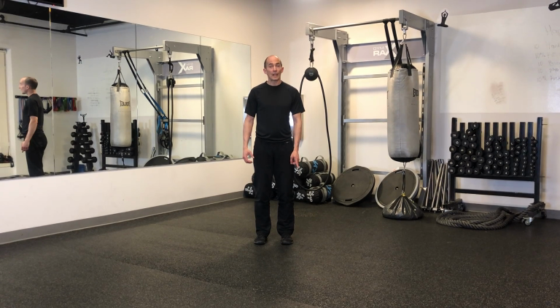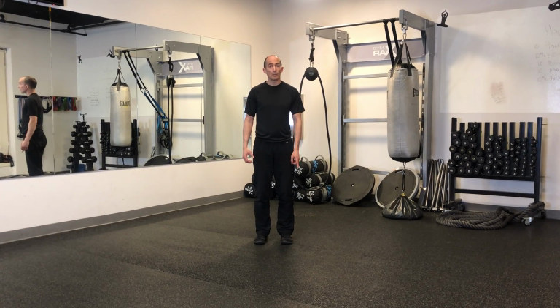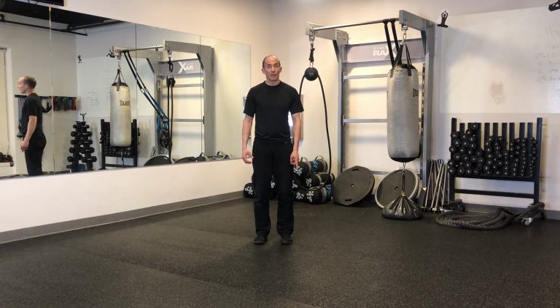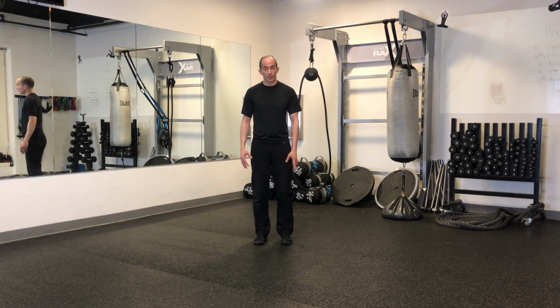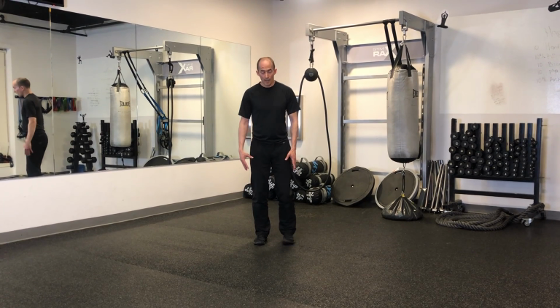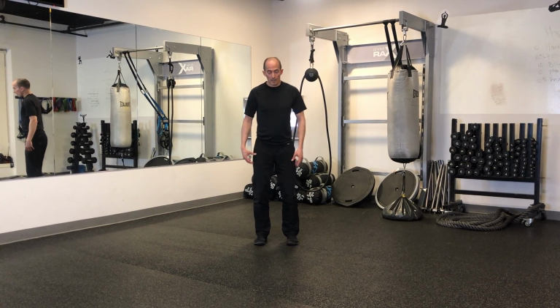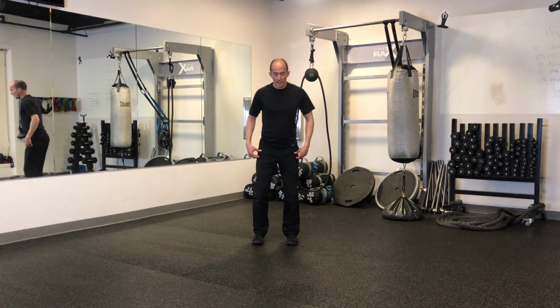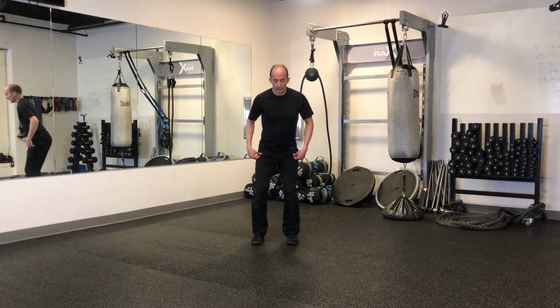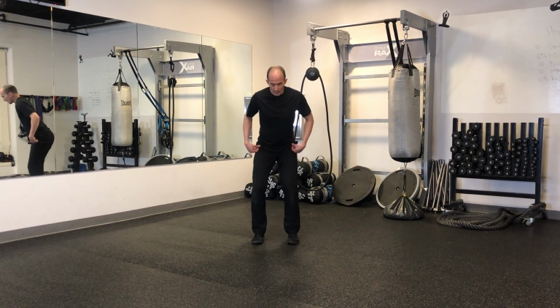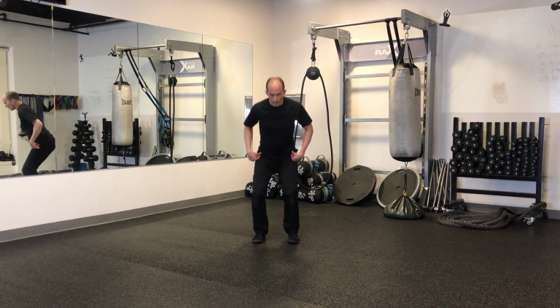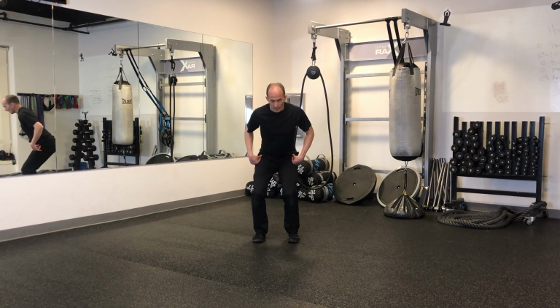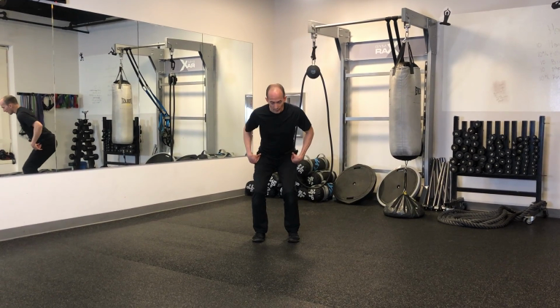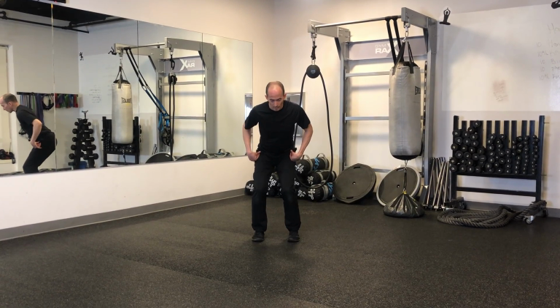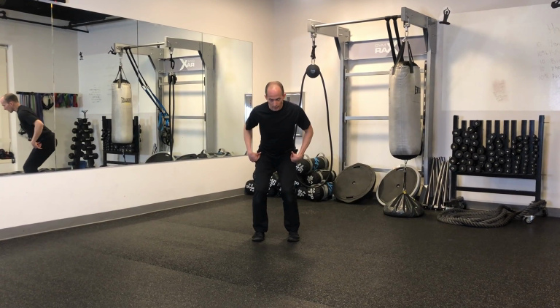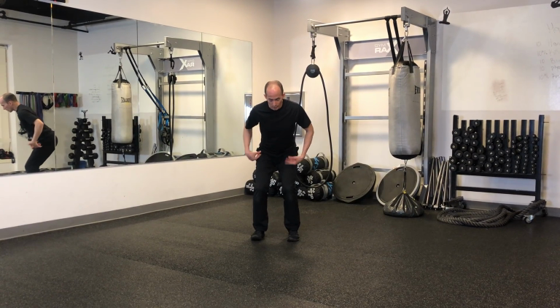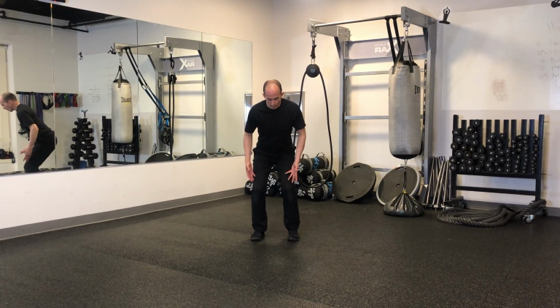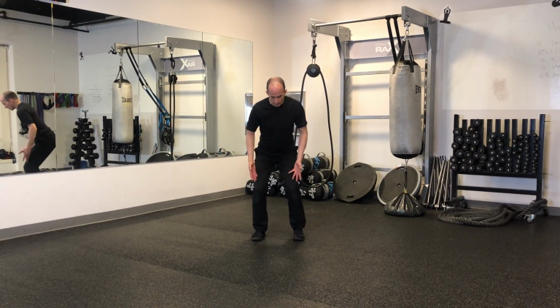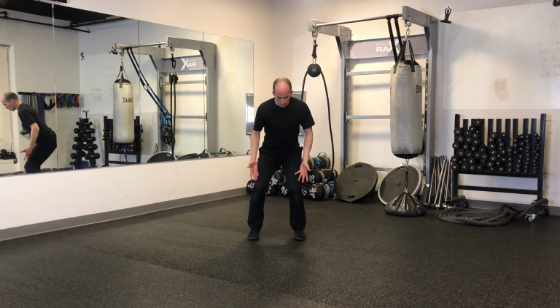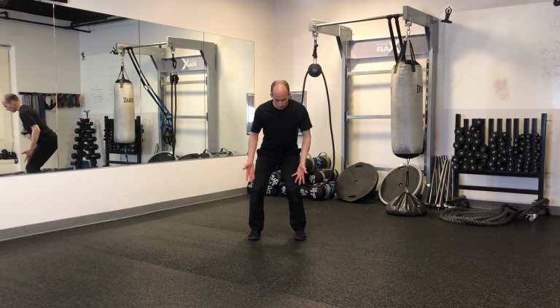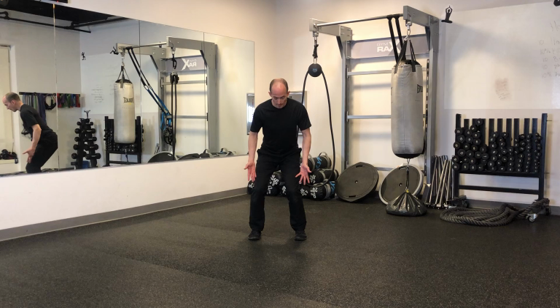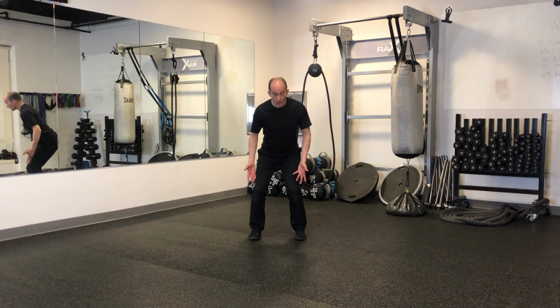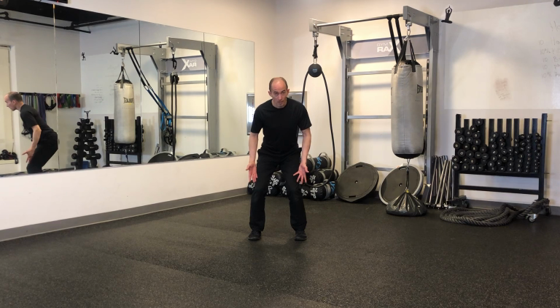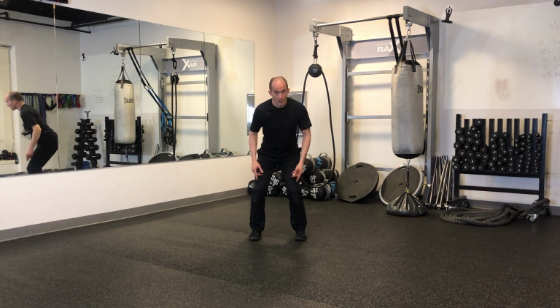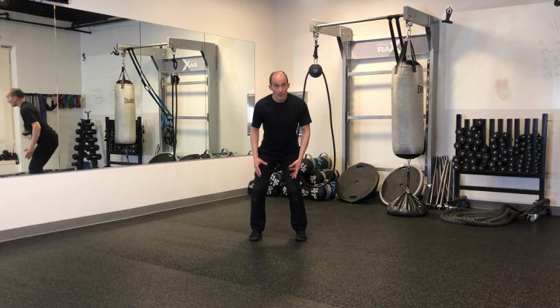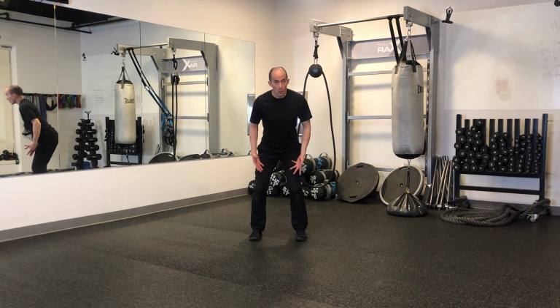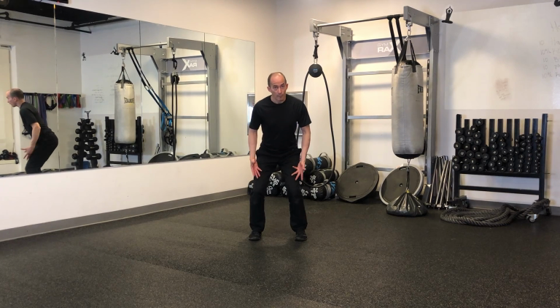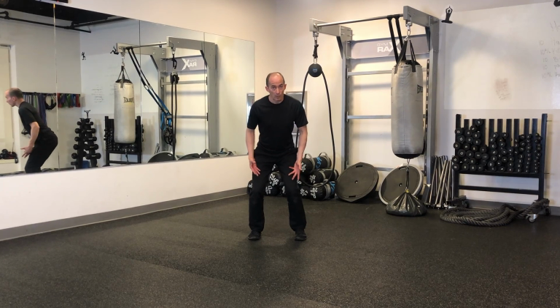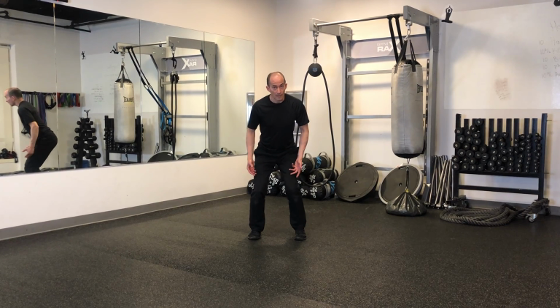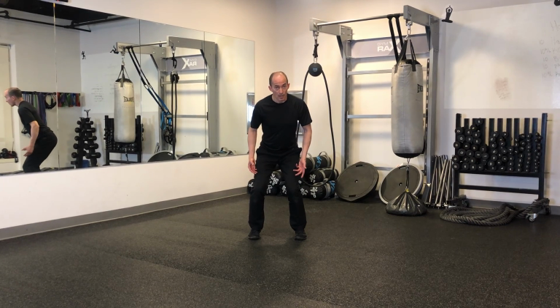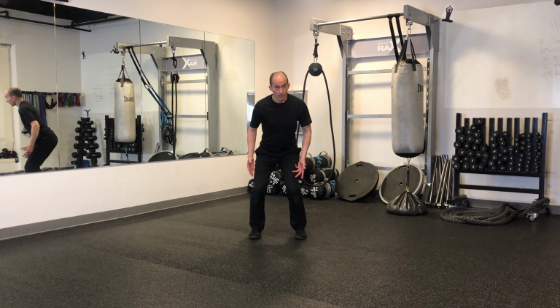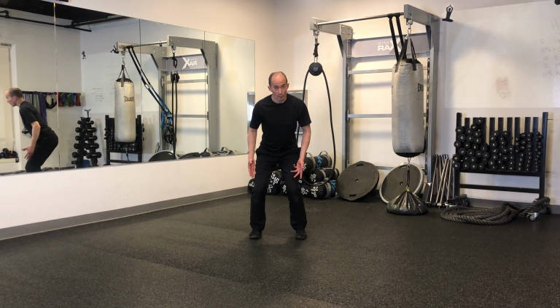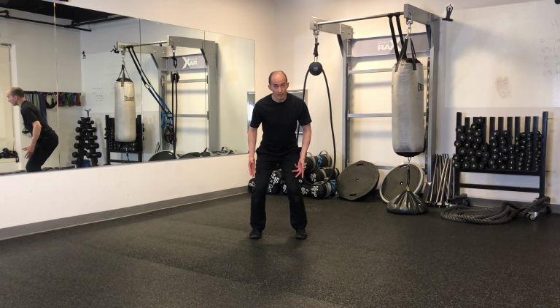Lateral balance. Begin in a bit of an athletic position, feet shoulder or hip width apart. Weight forward on the balls of your feet.